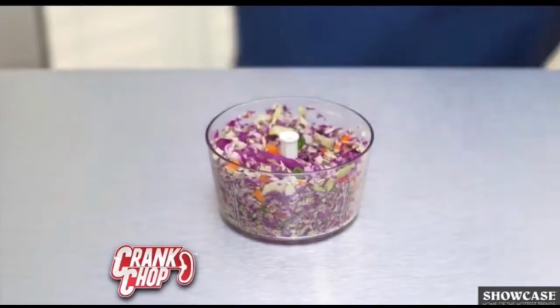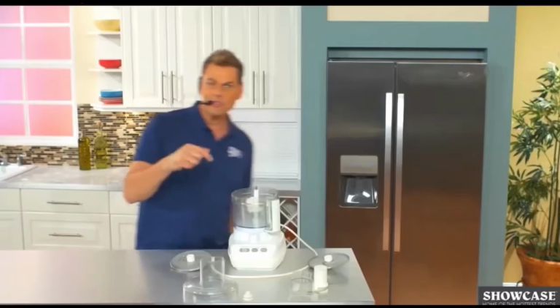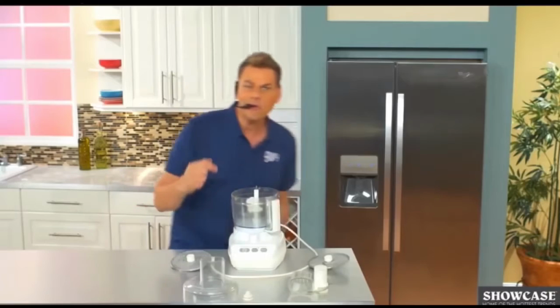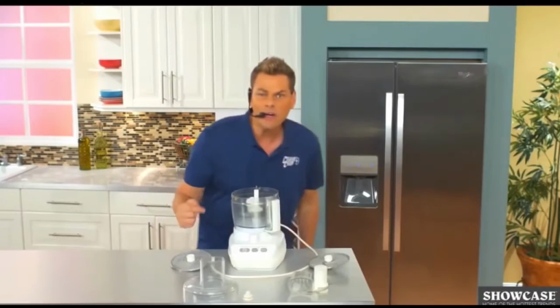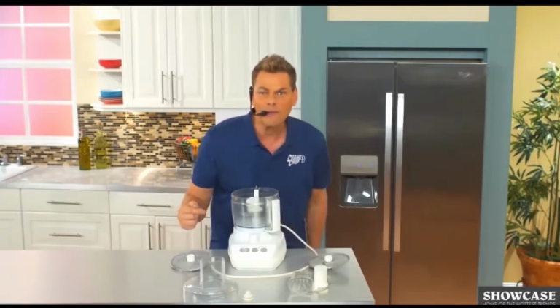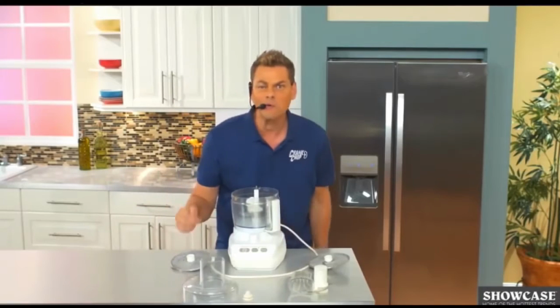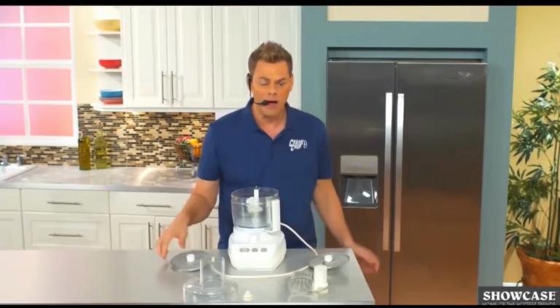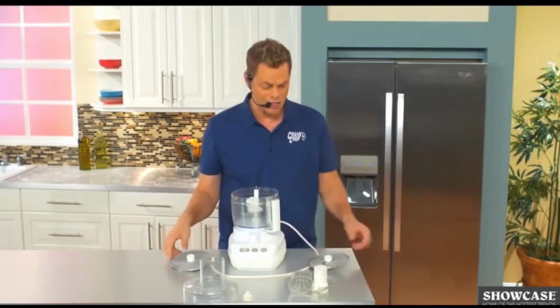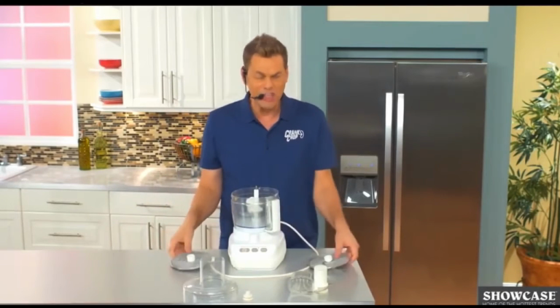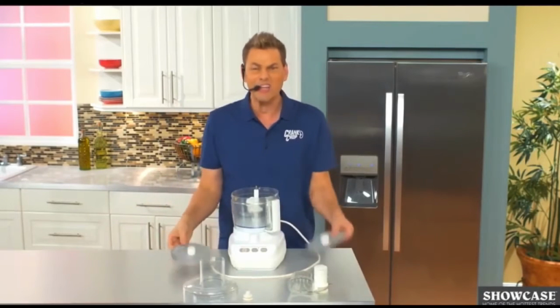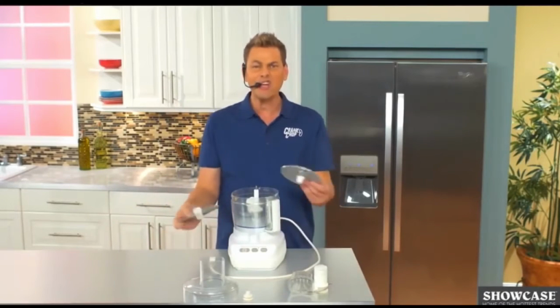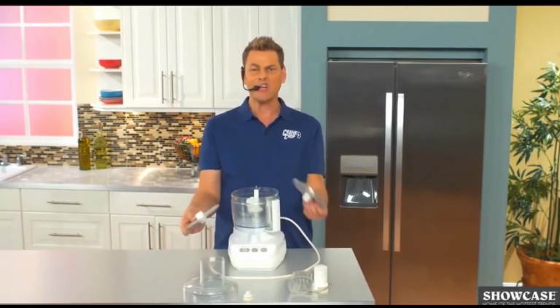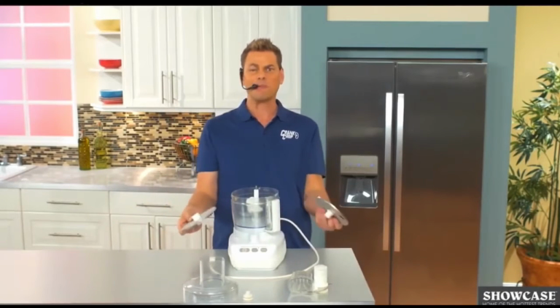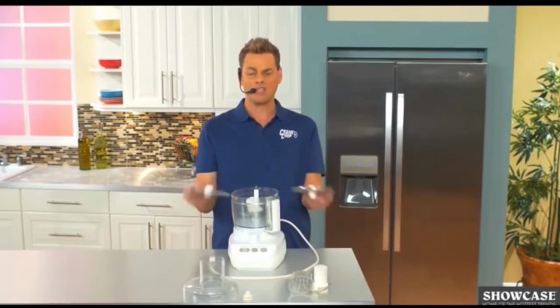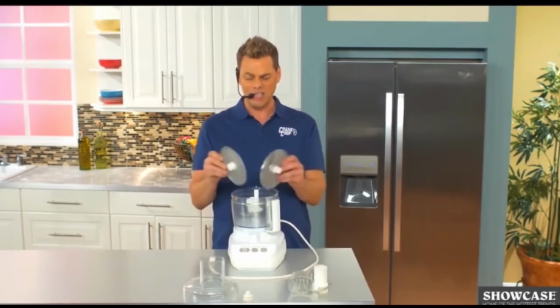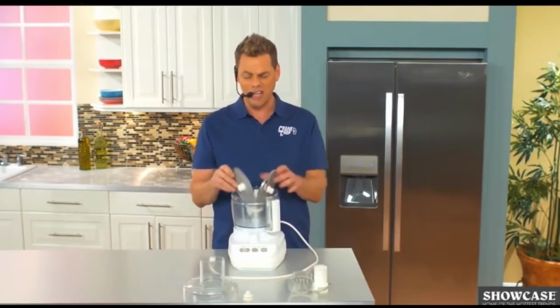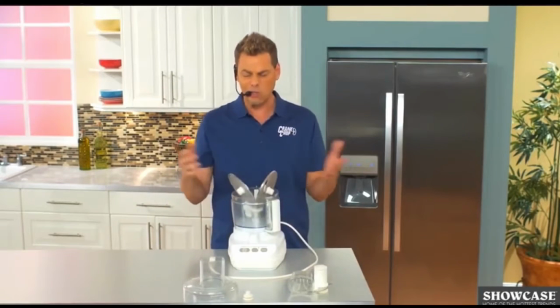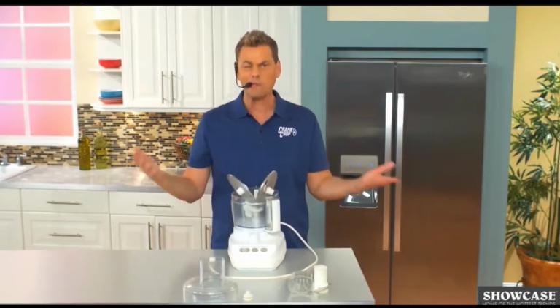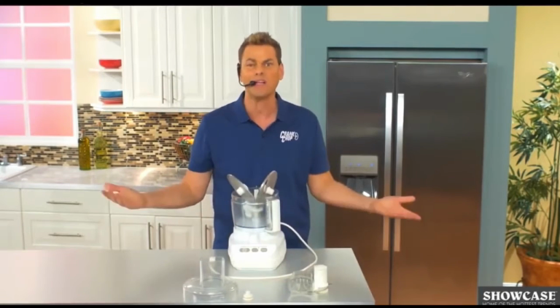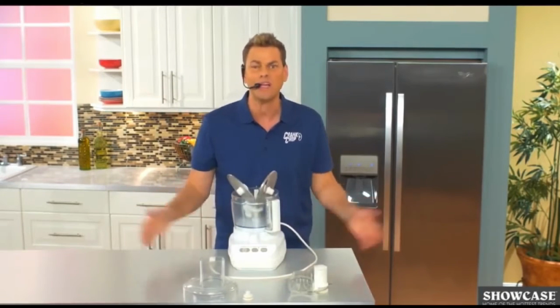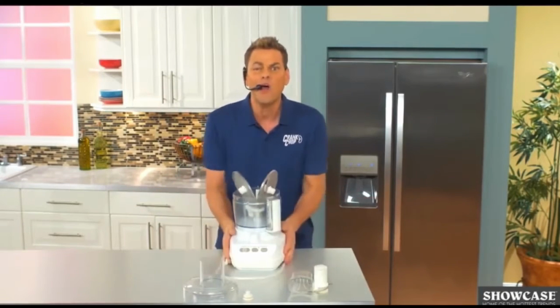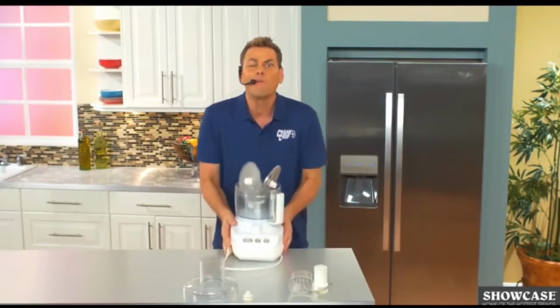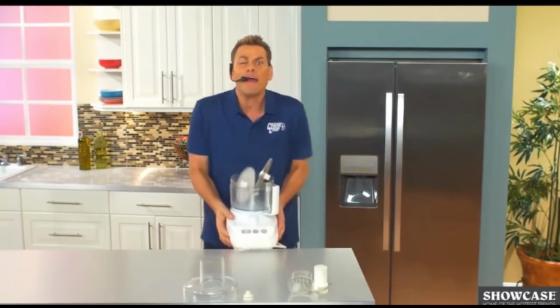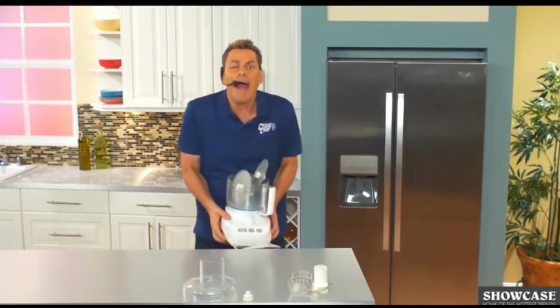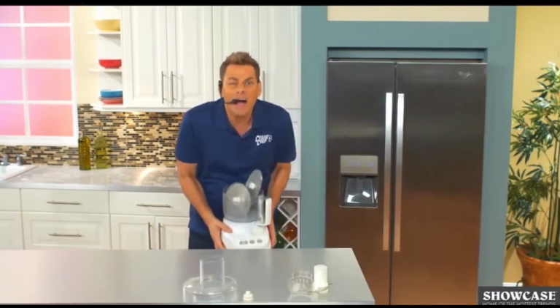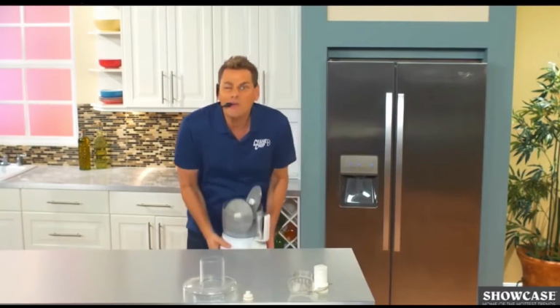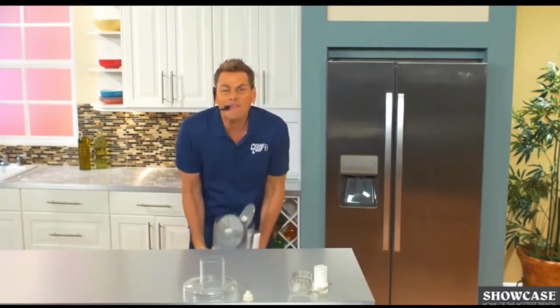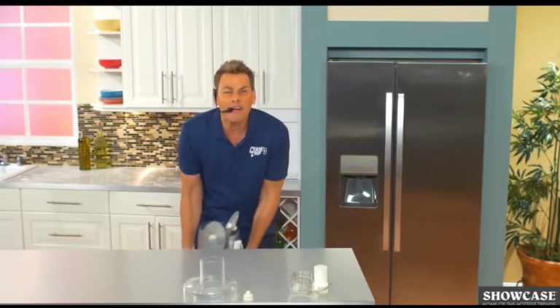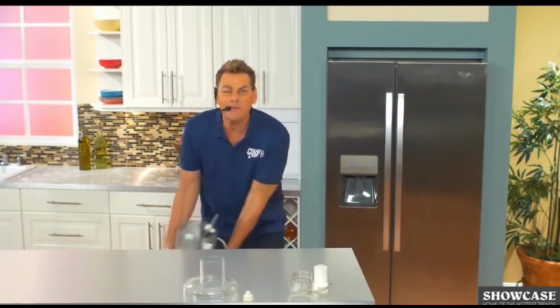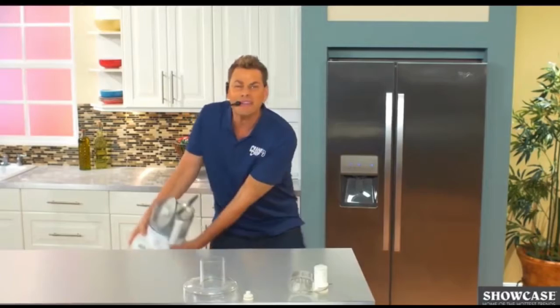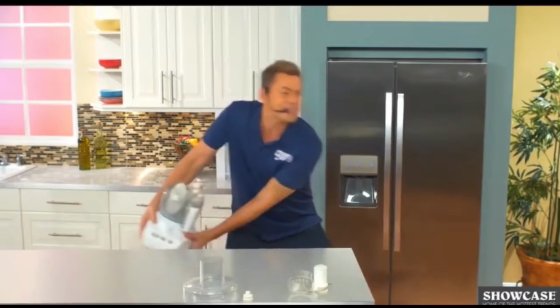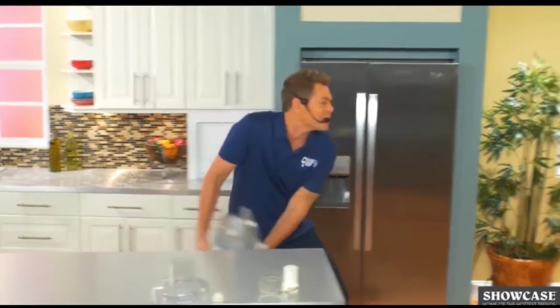This $200 food processor is like a jigsaw puzzle. It's too bulky. Where the heck are you ever gonna put this thing?